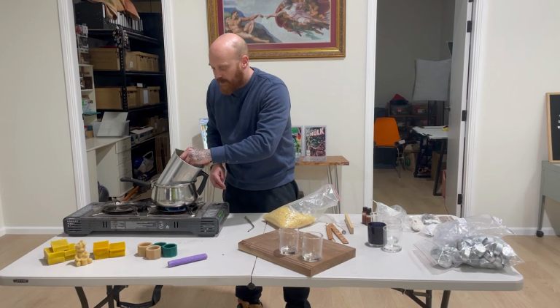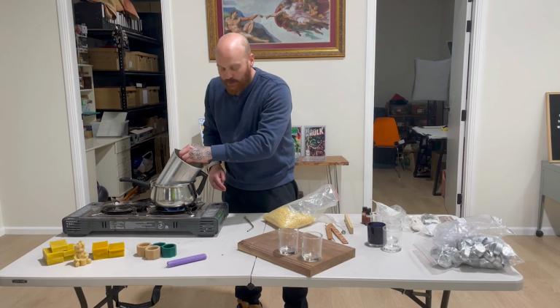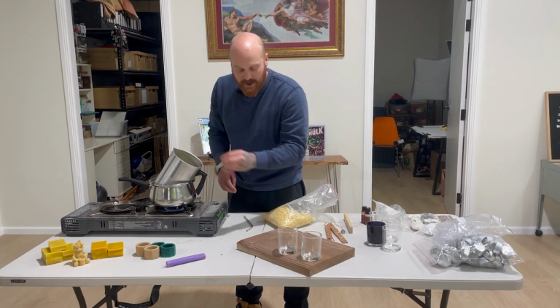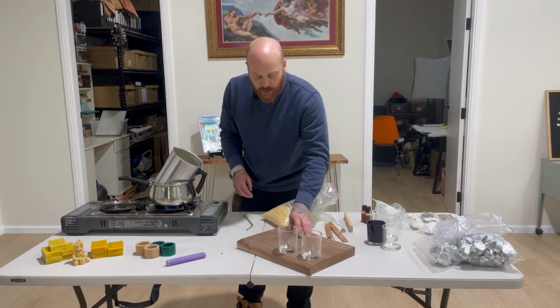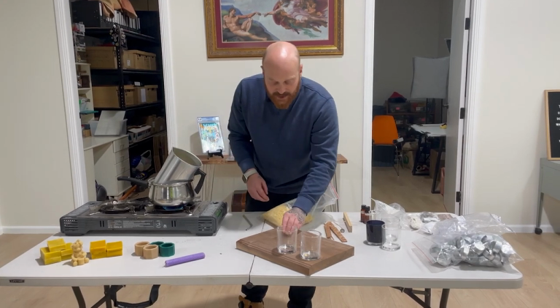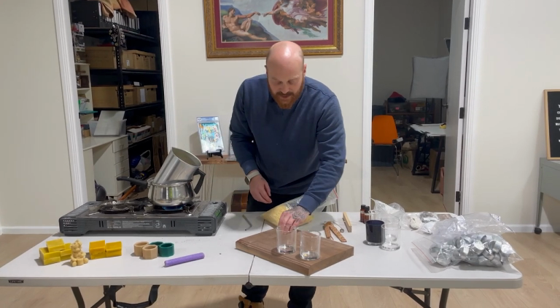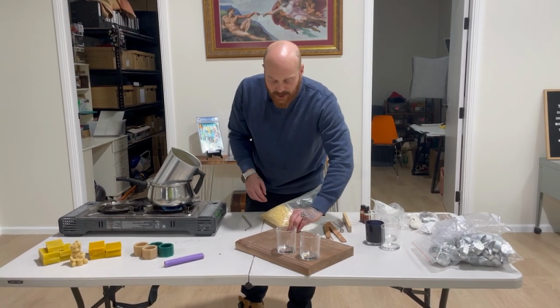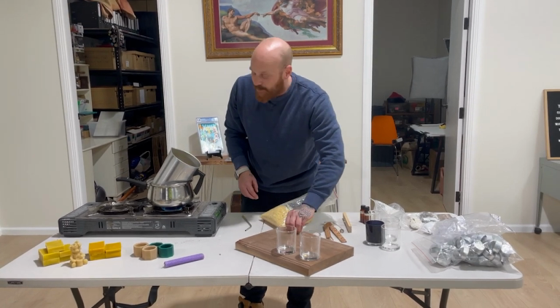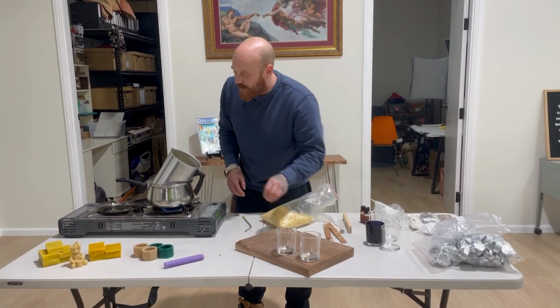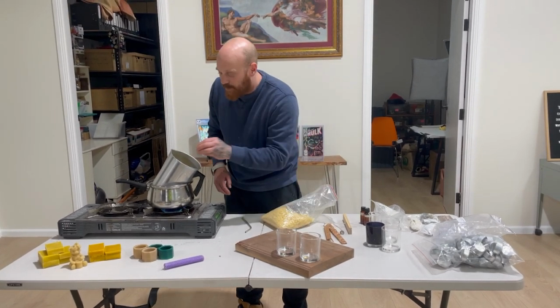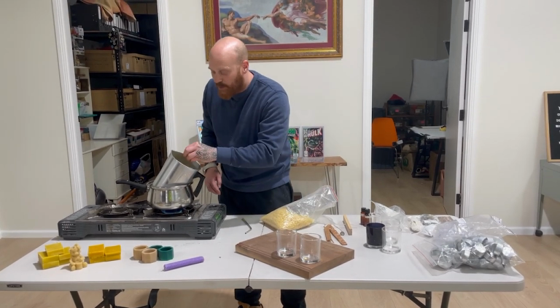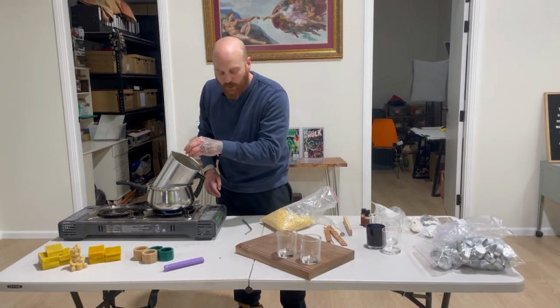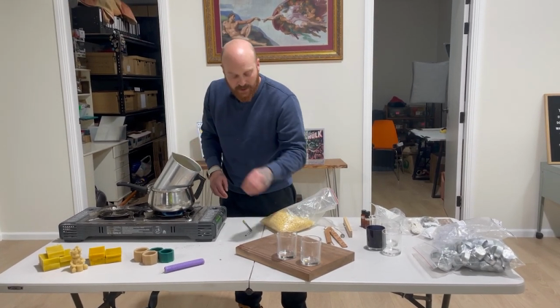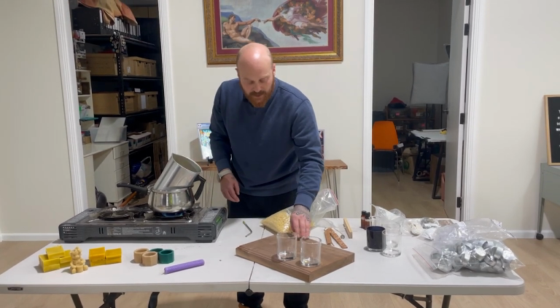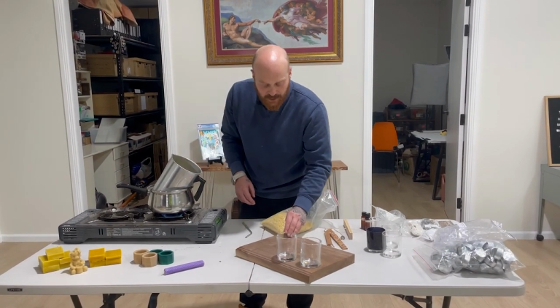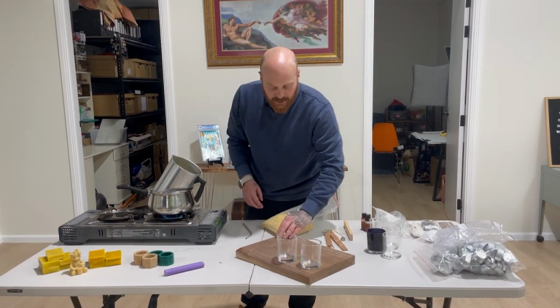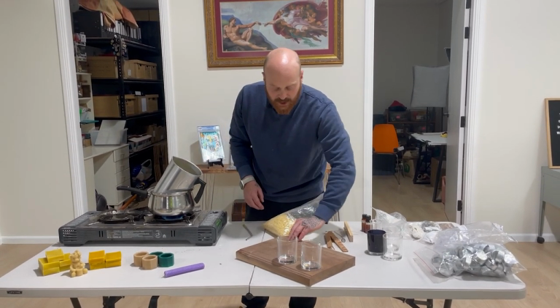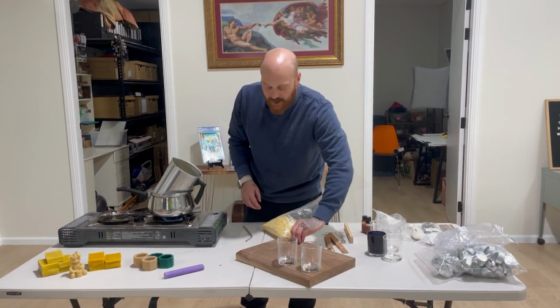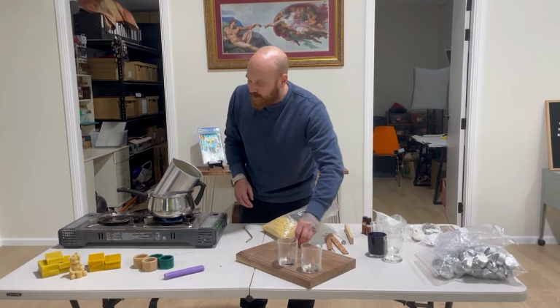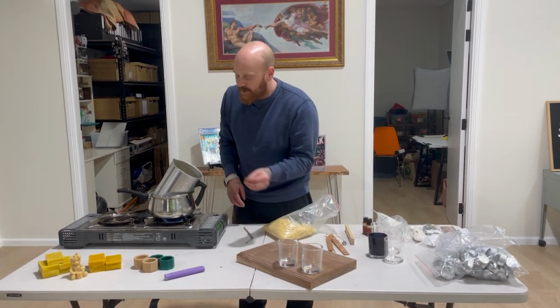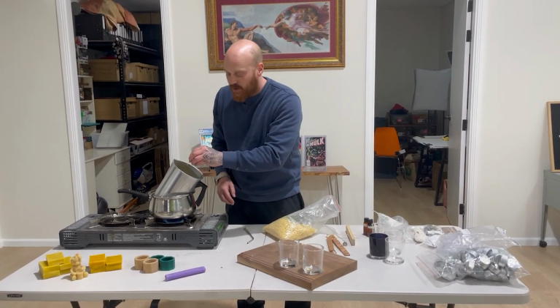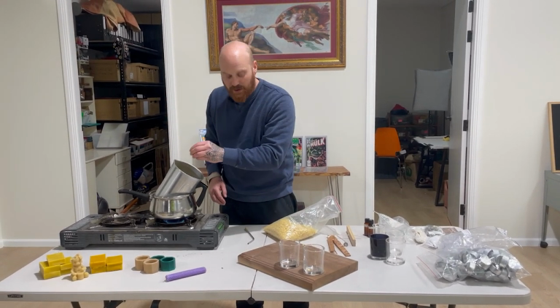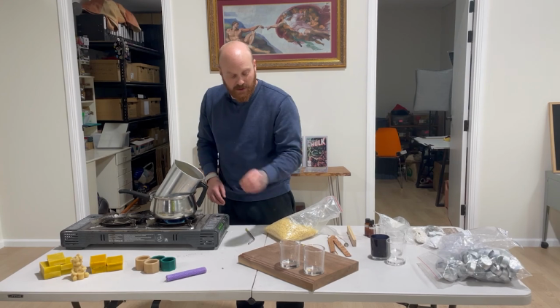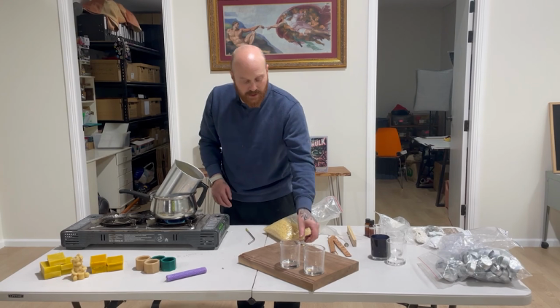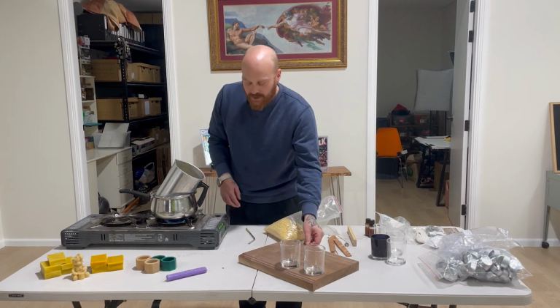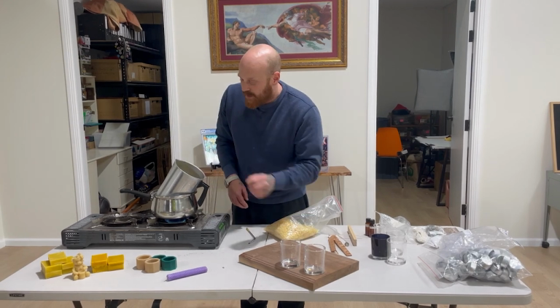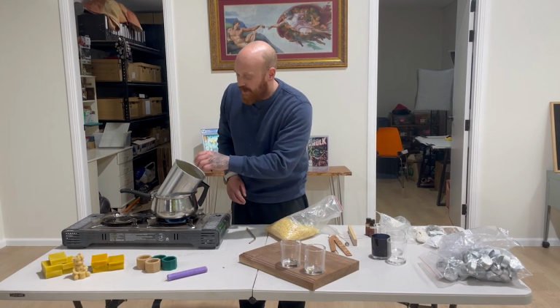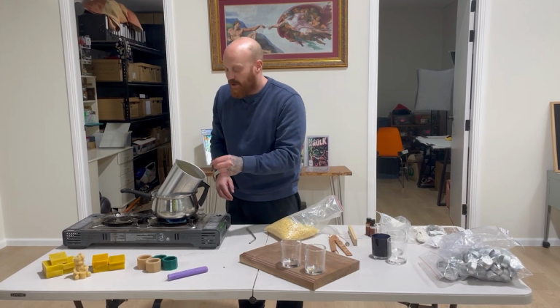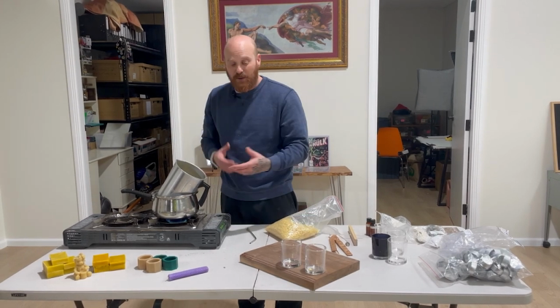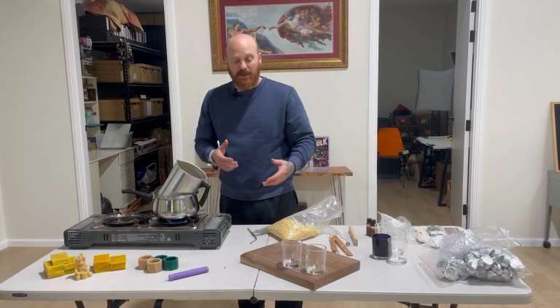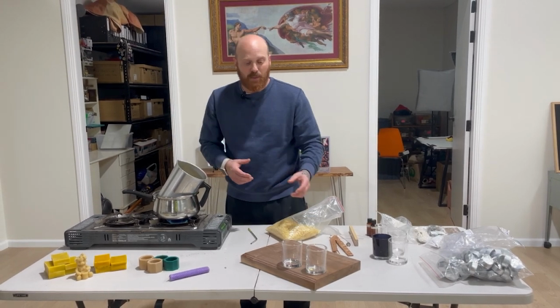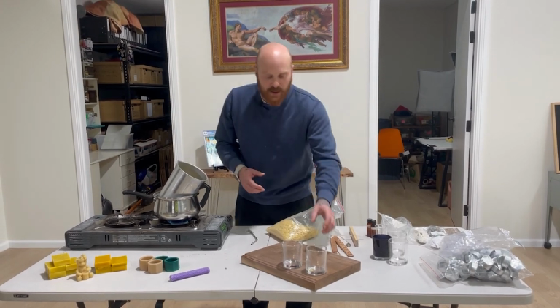The reason I'm doing this is I don't want to burn the wax. It's just like melting some chocolate — you use a double boiler.